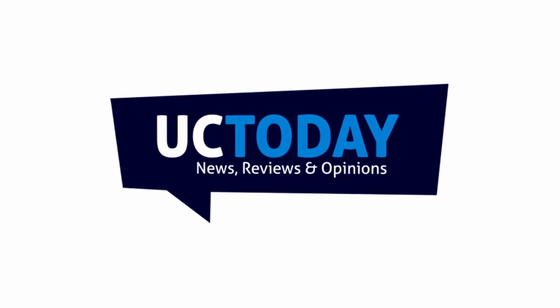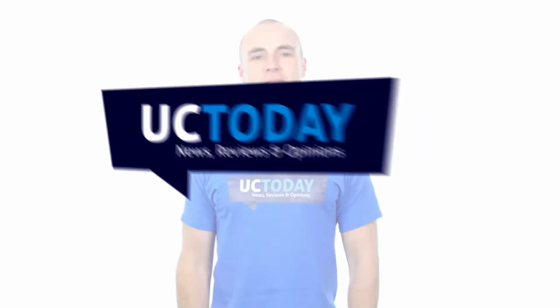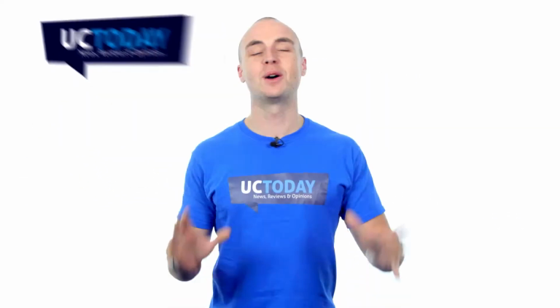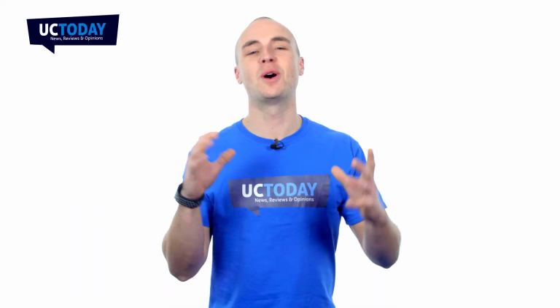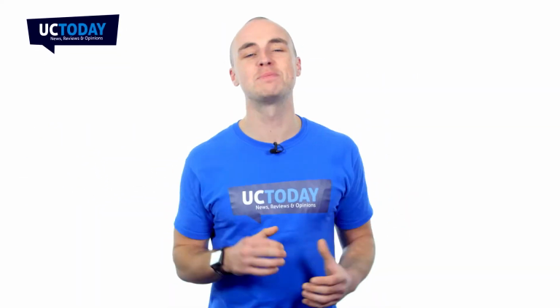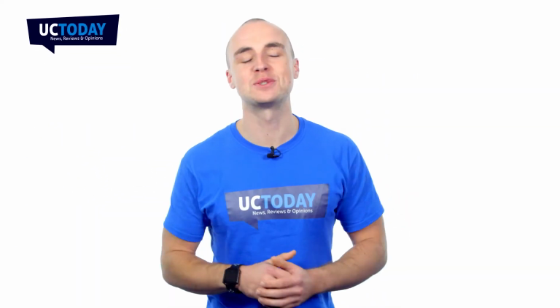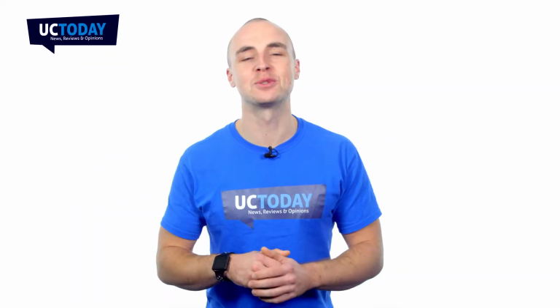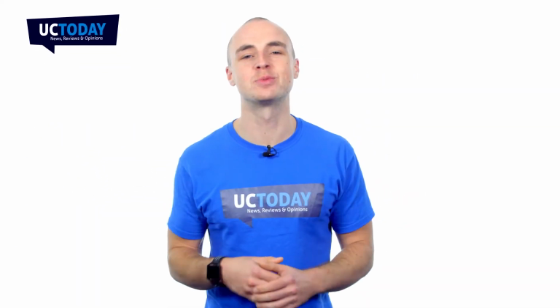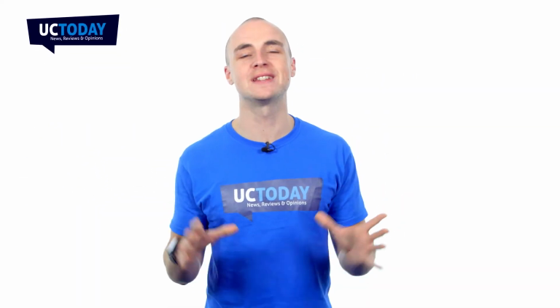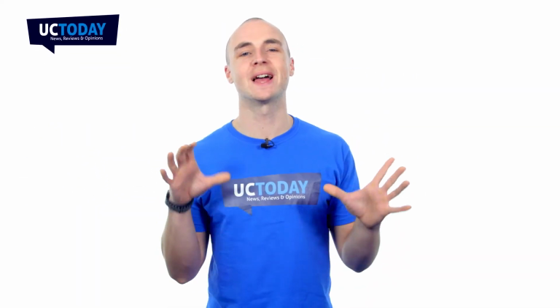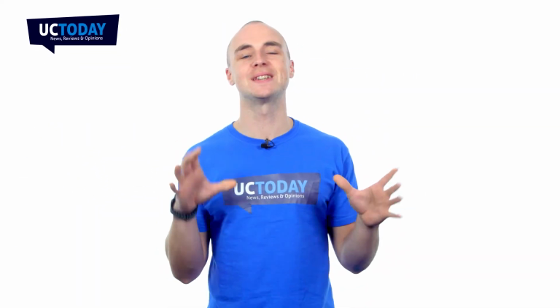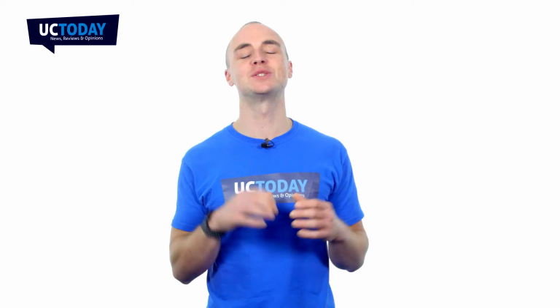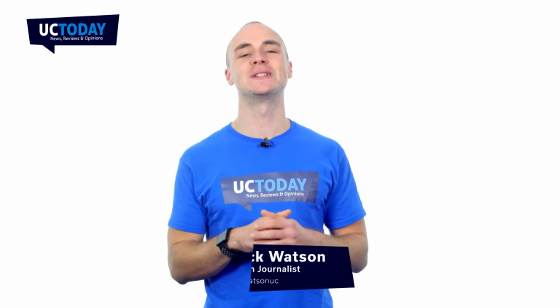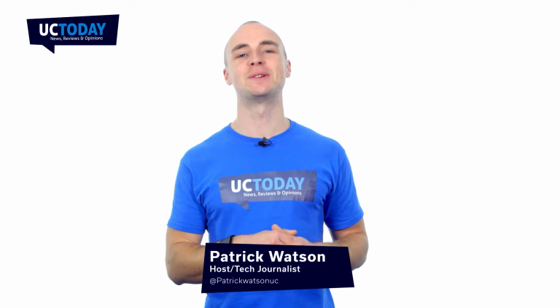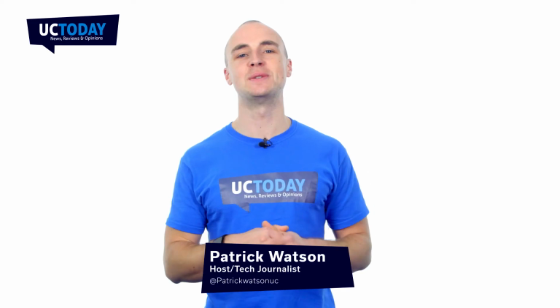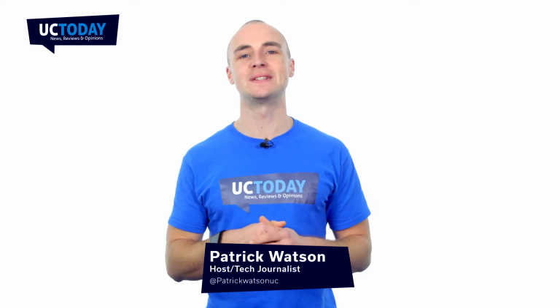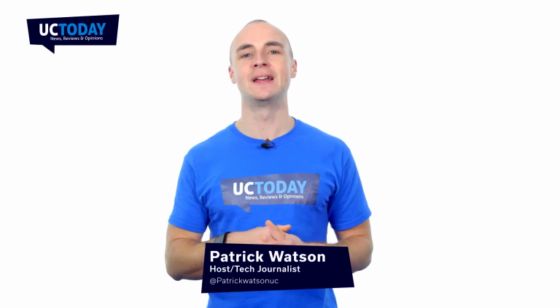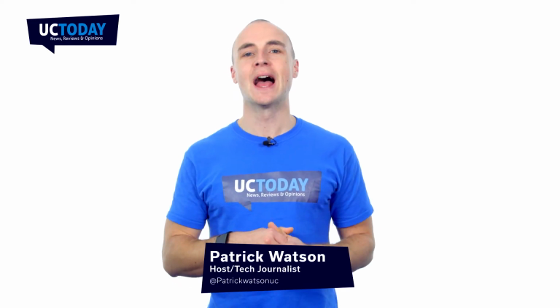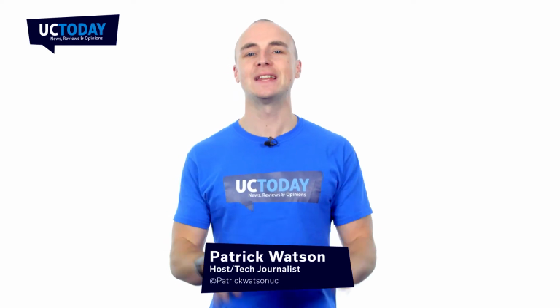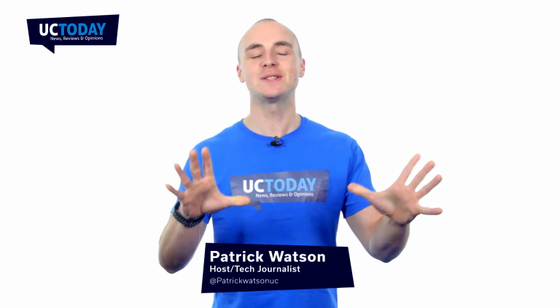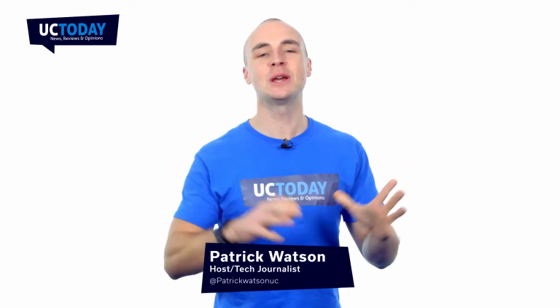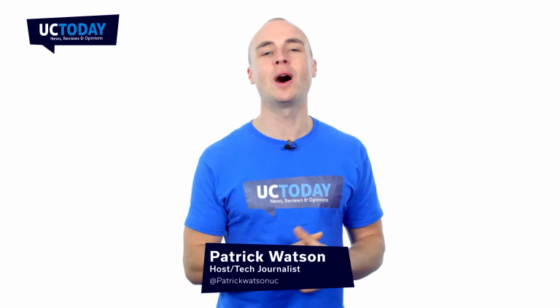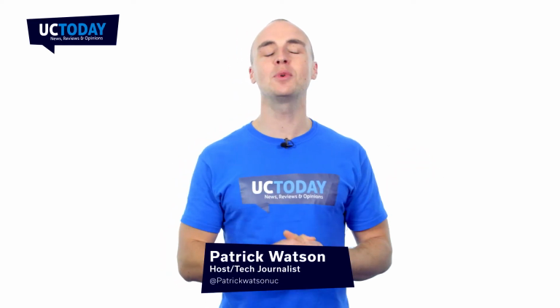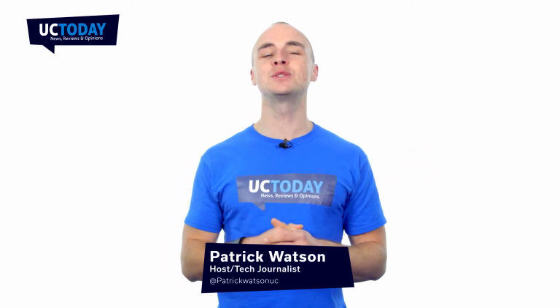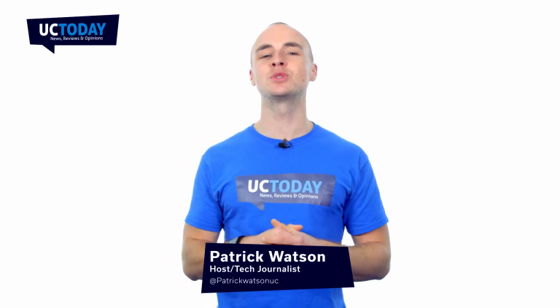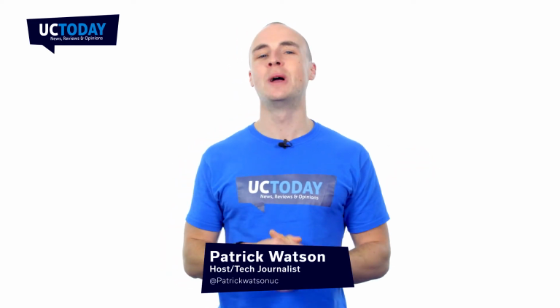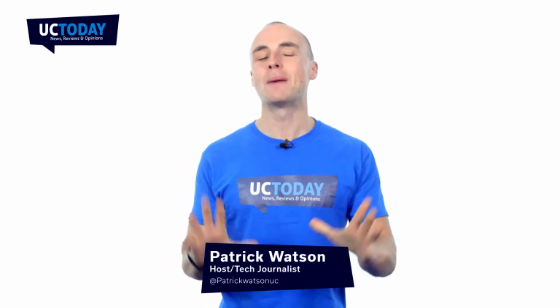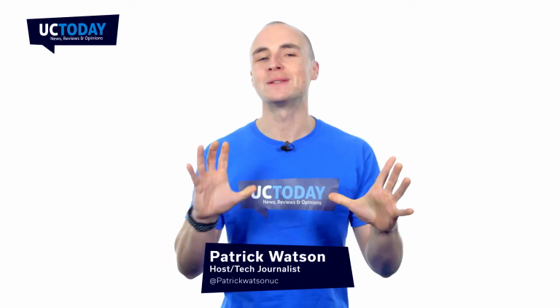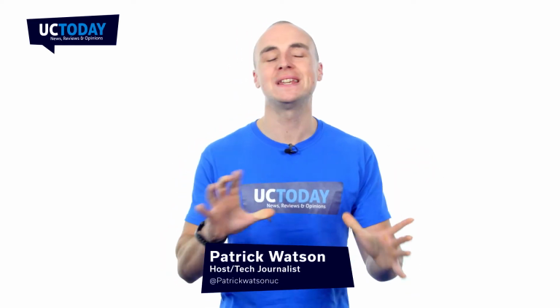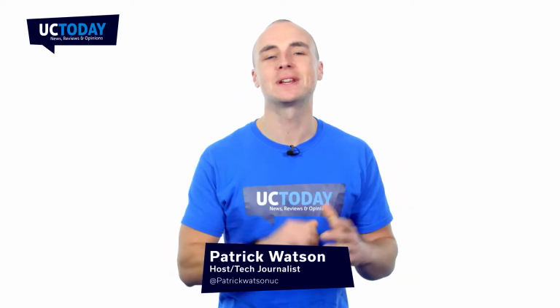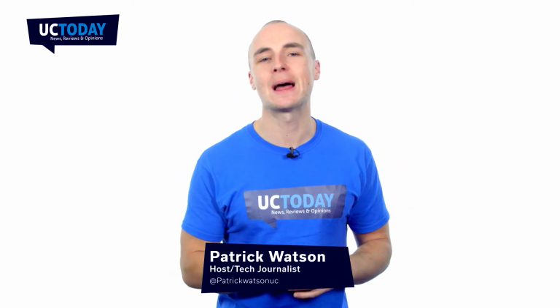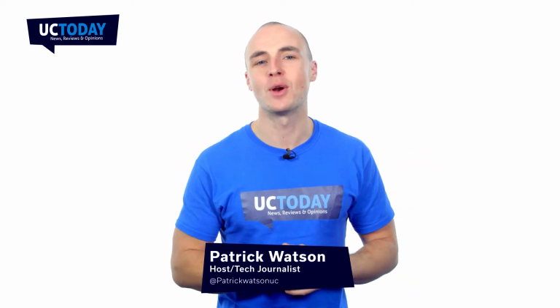Hello, I'm Patrick Watson, presenter and tech journalist here at UC Today, and in this video I wanted to talk to you about team collaboration.